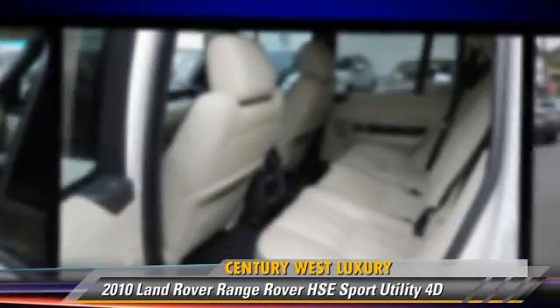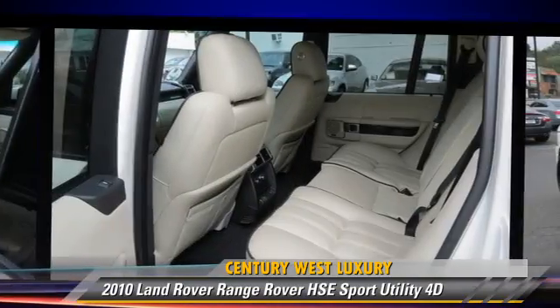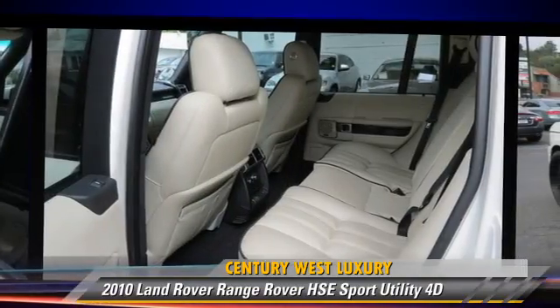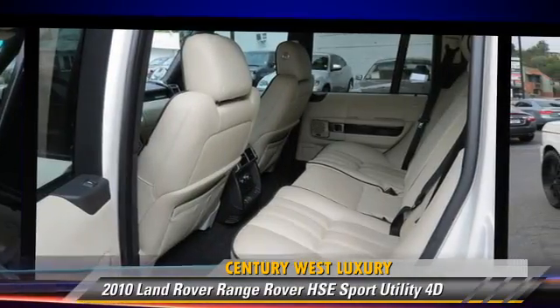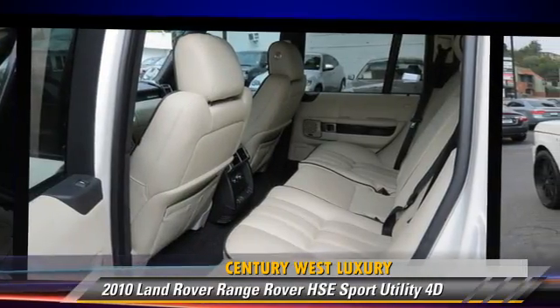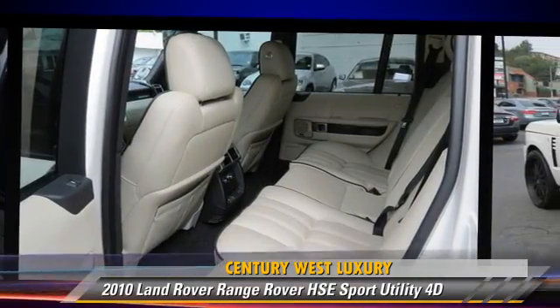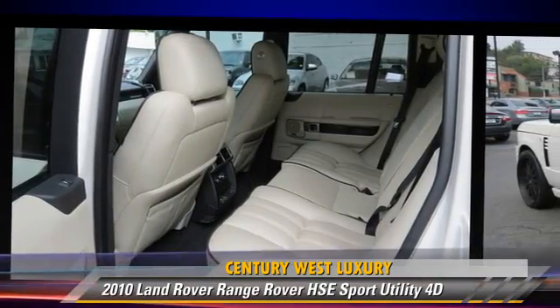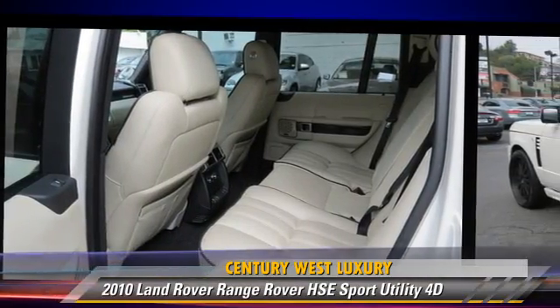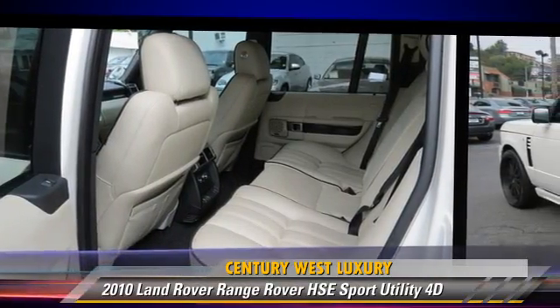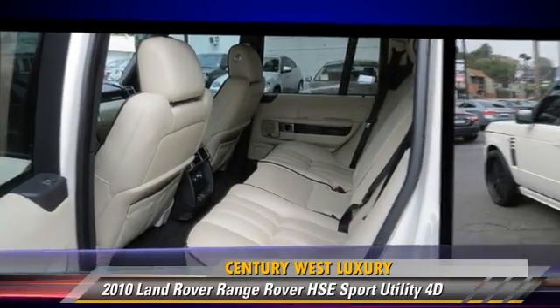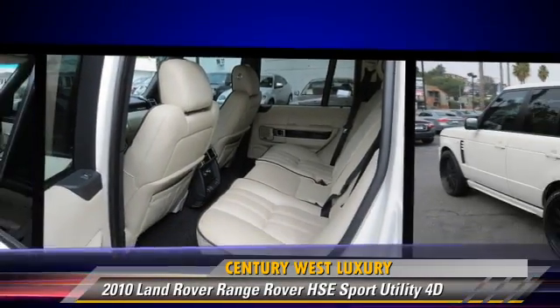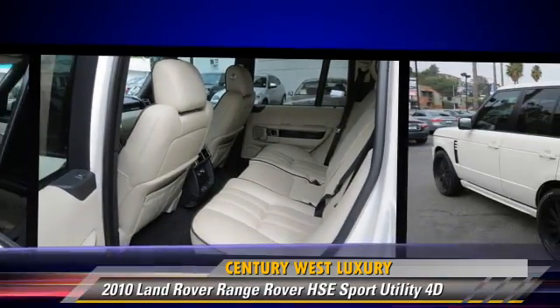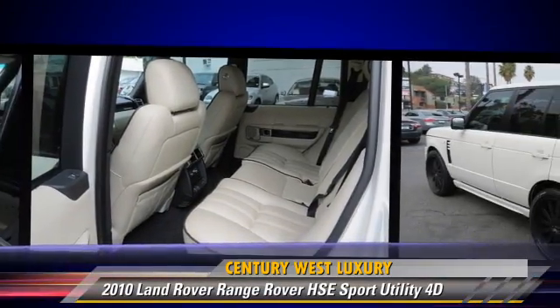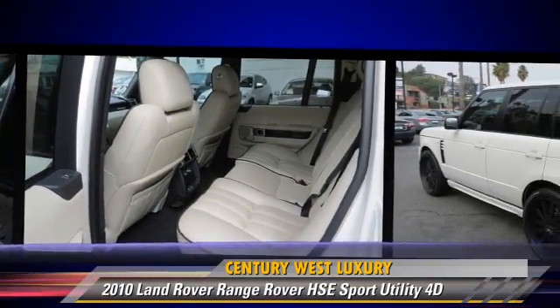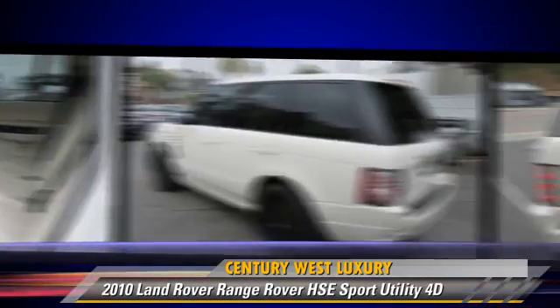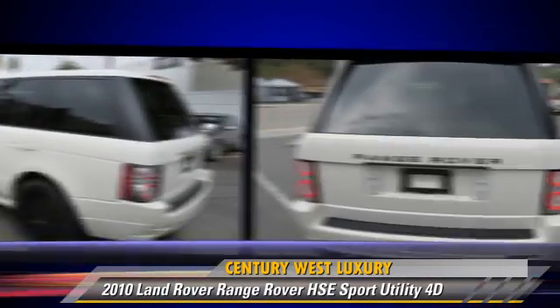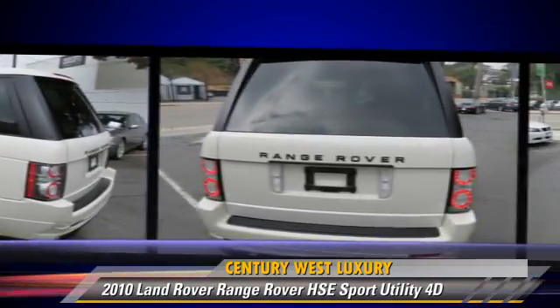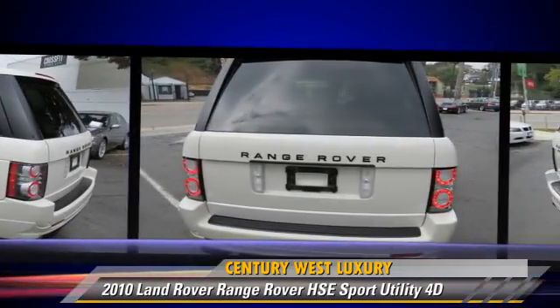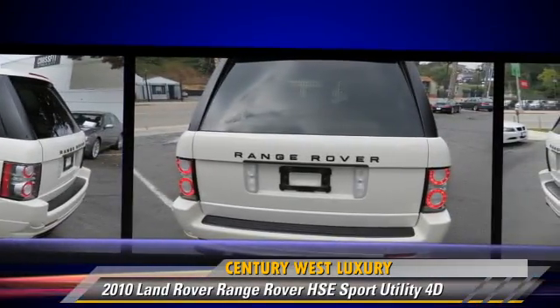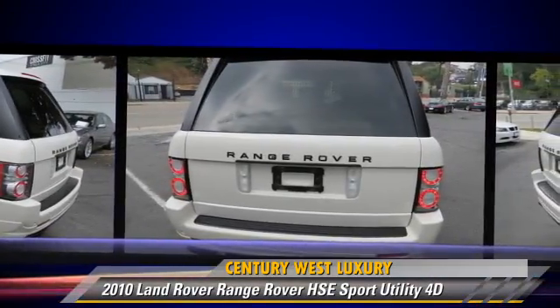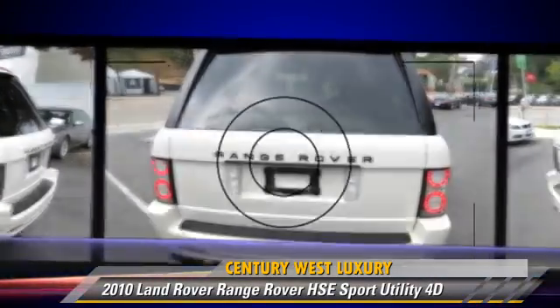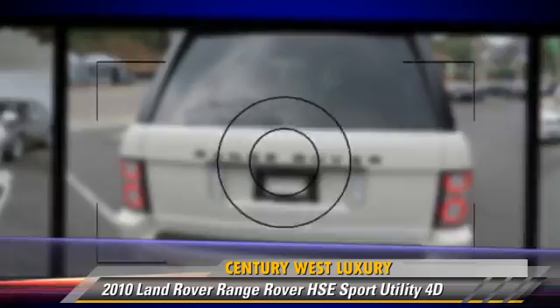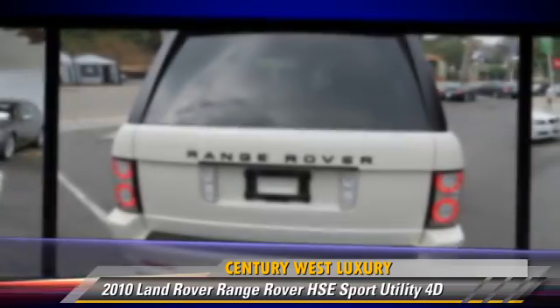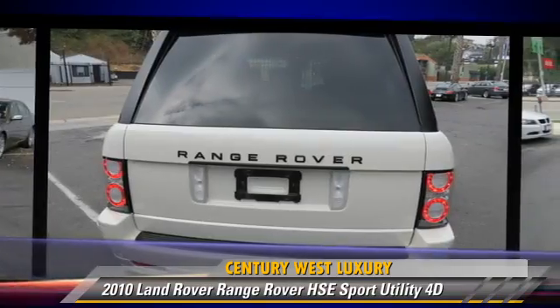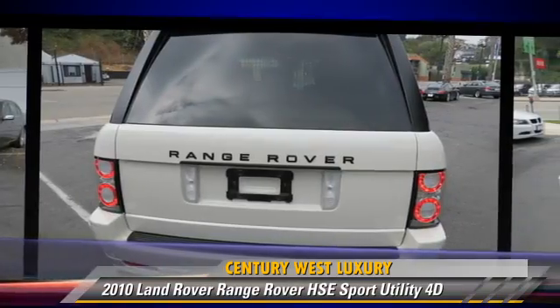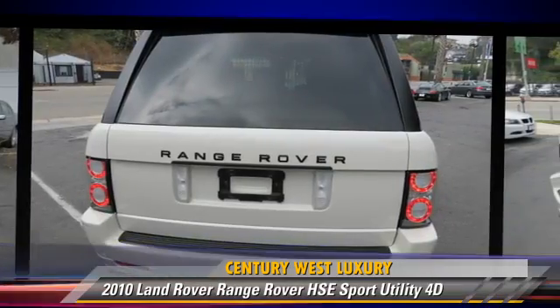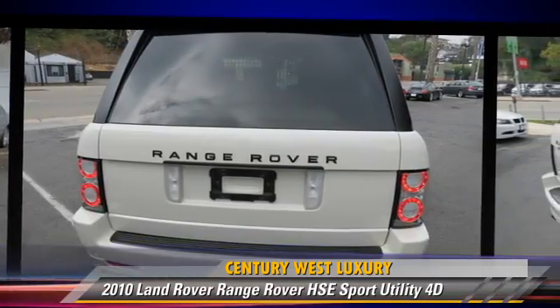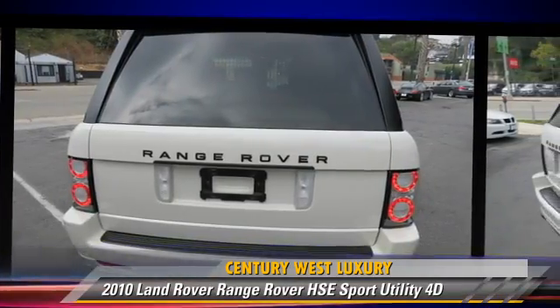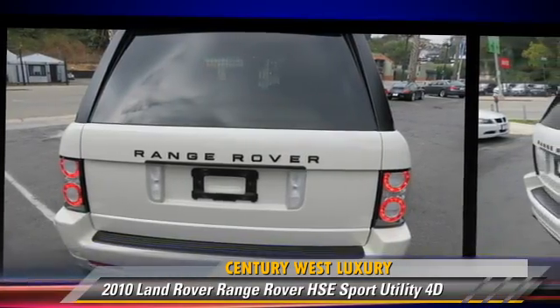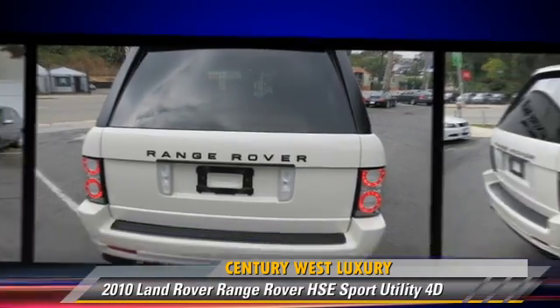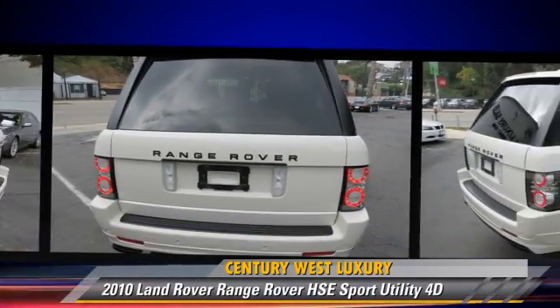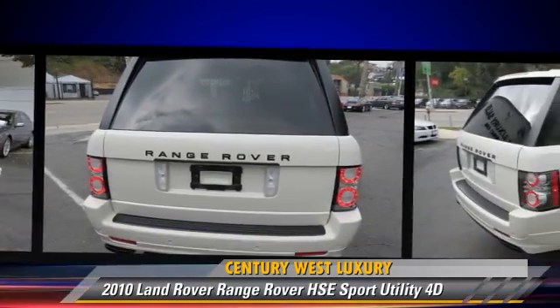Comfort and convenience features include Sirius satellite radio, Bluetooth wireless, heated seats, Harman Kardon sound, navigation system, and luxury package.